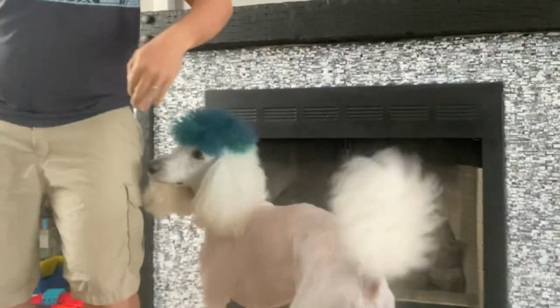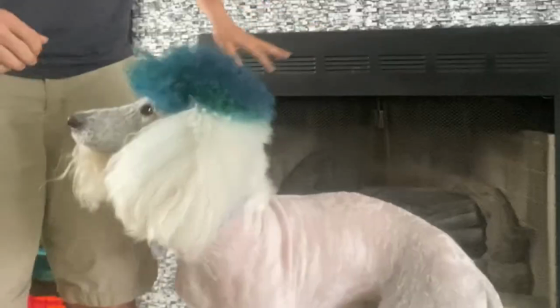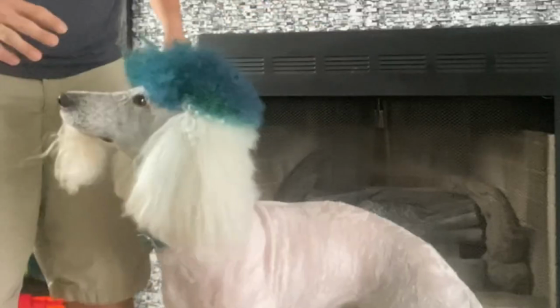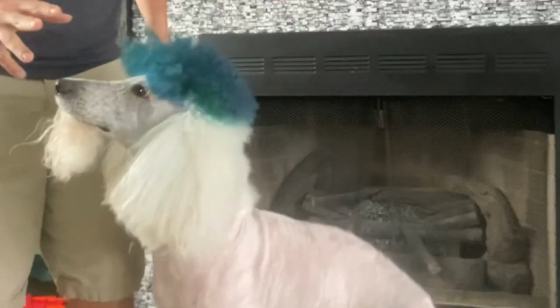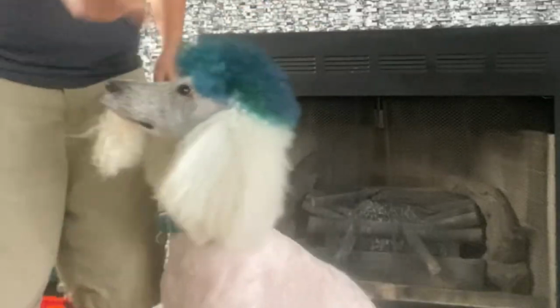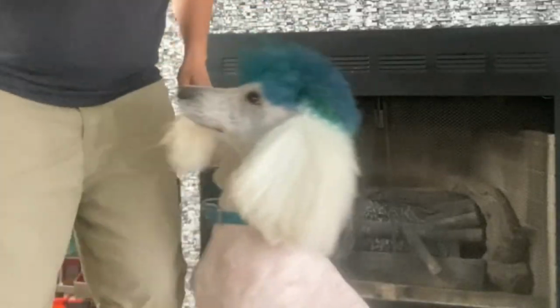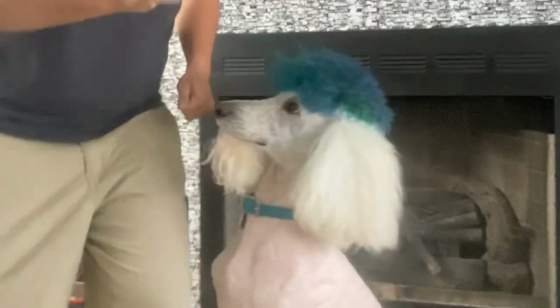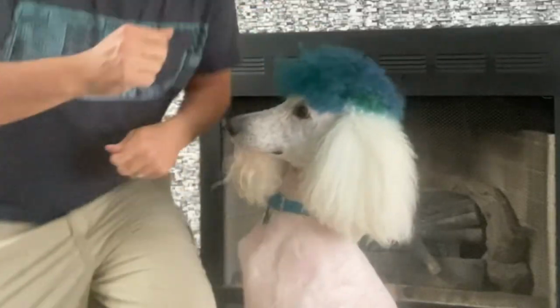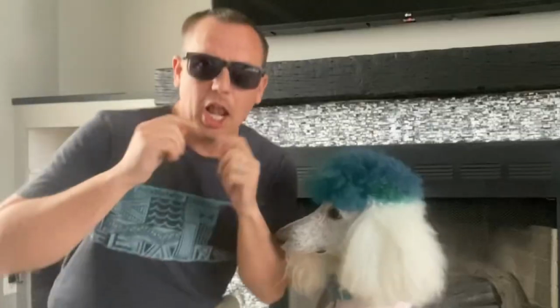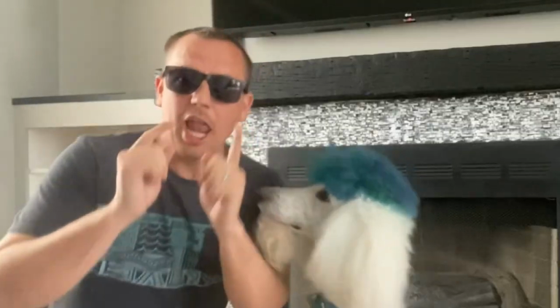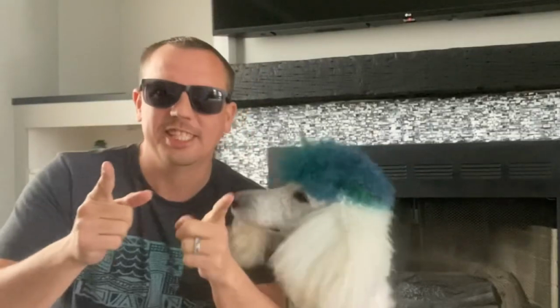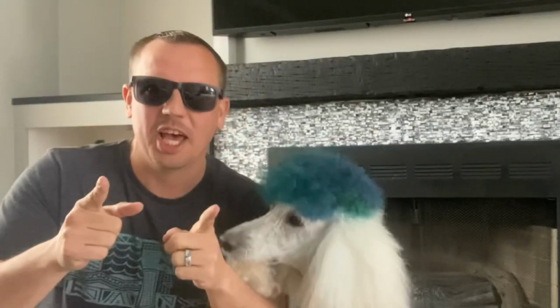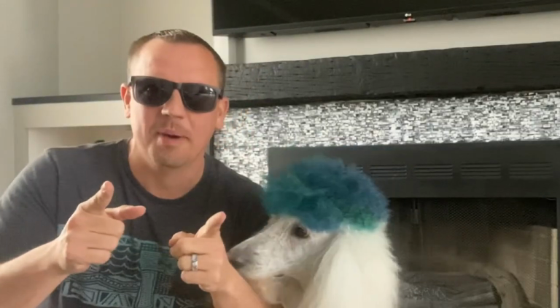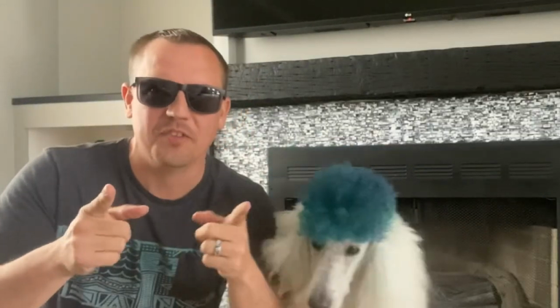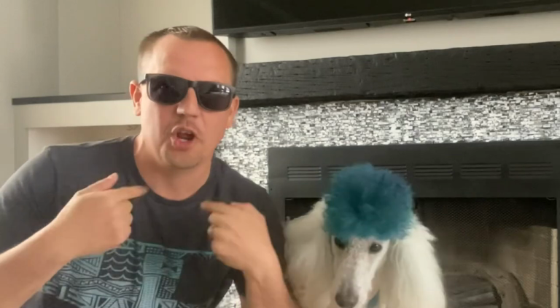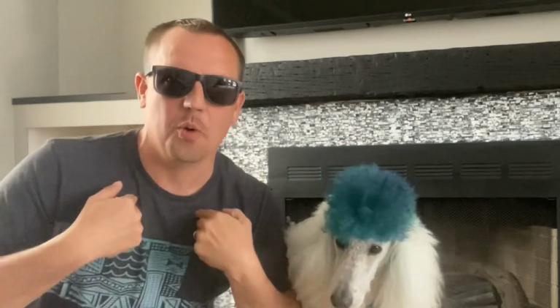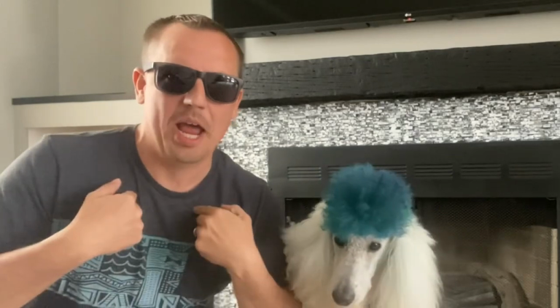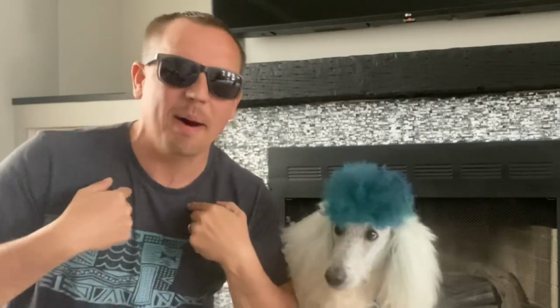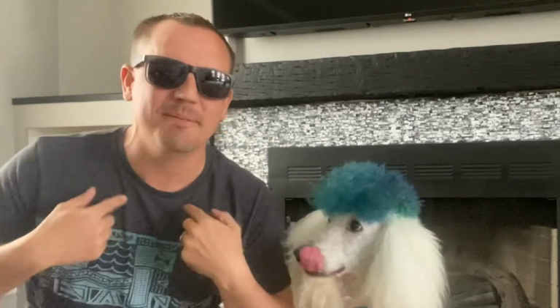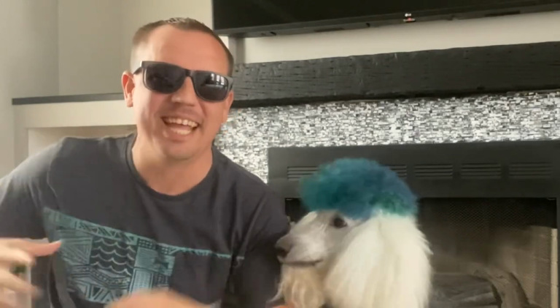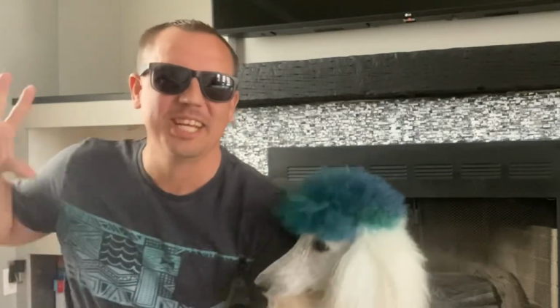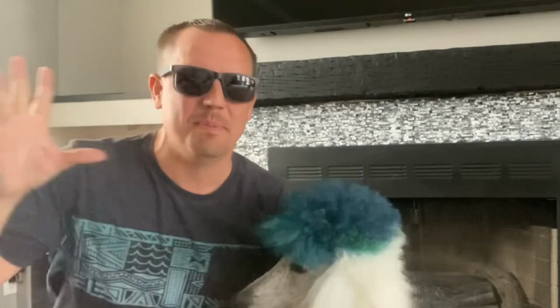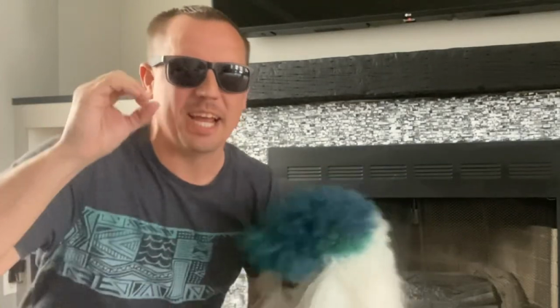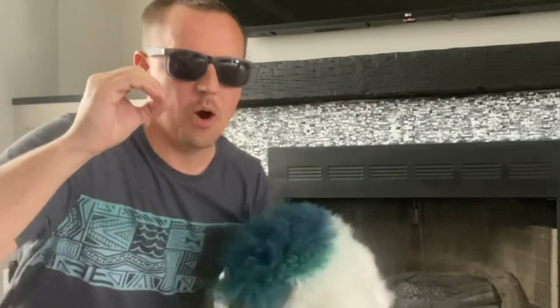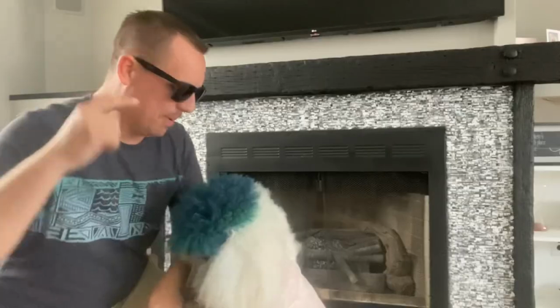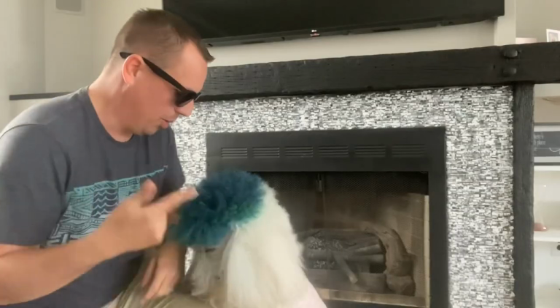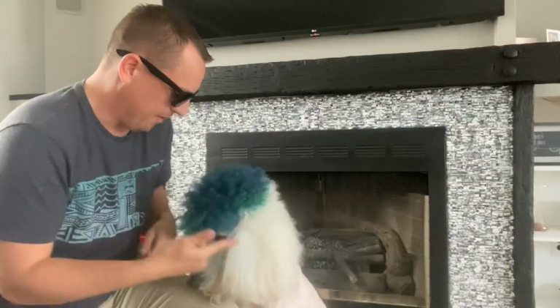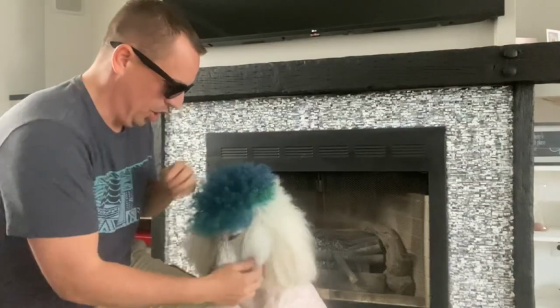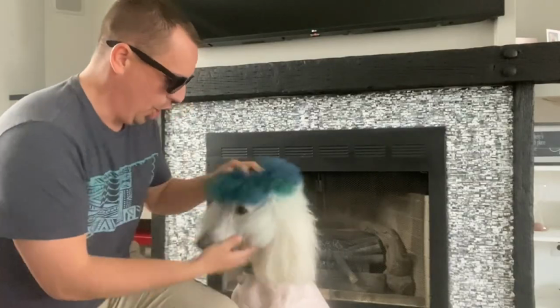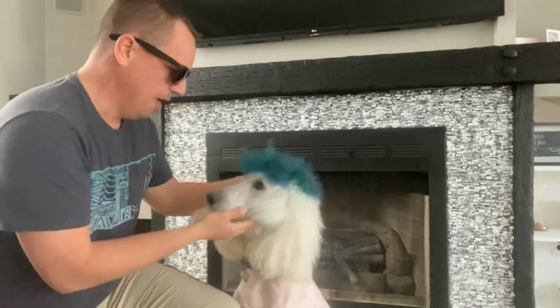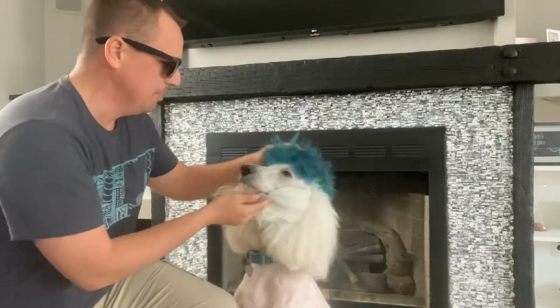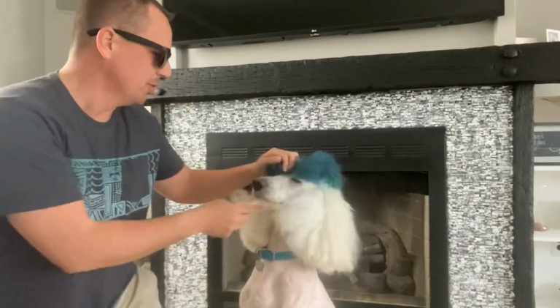Heel. Good. Sit. Ladies and gentlemen, if you don't know who I am, my name is Daniel the Big O. I'm out here with the Fluffy Poodle.